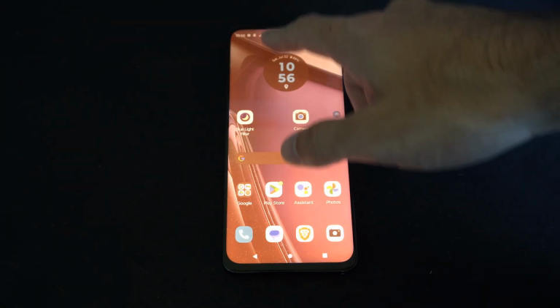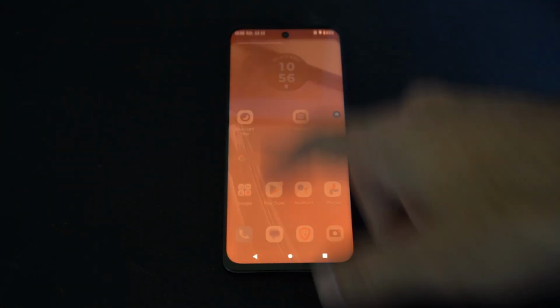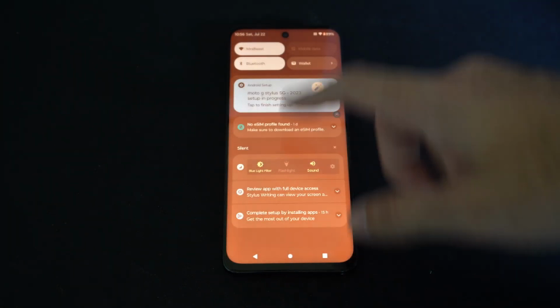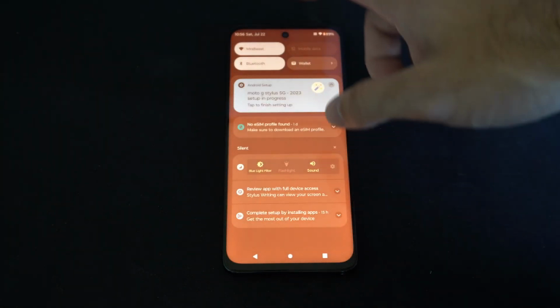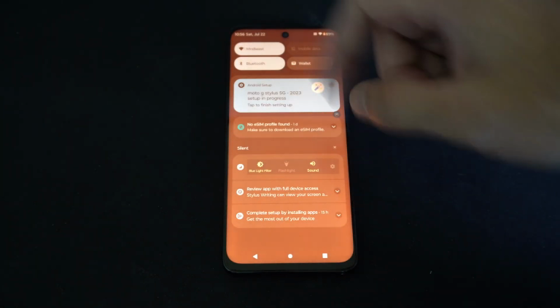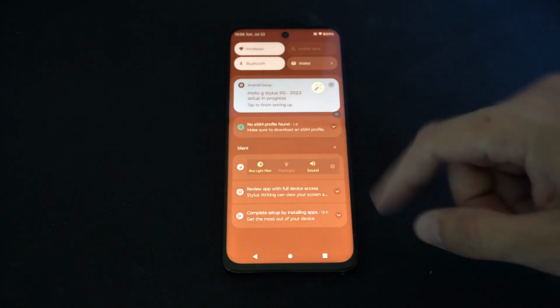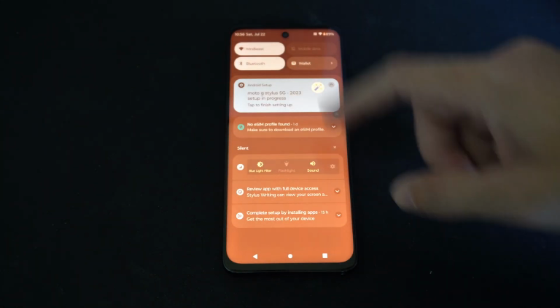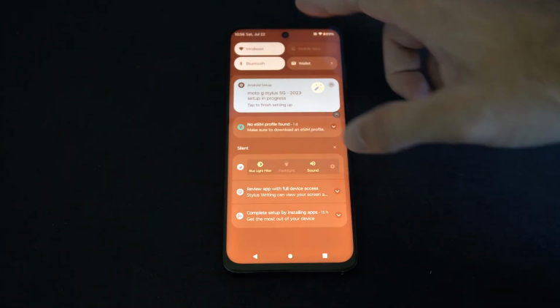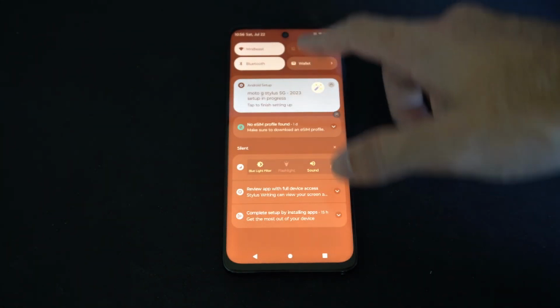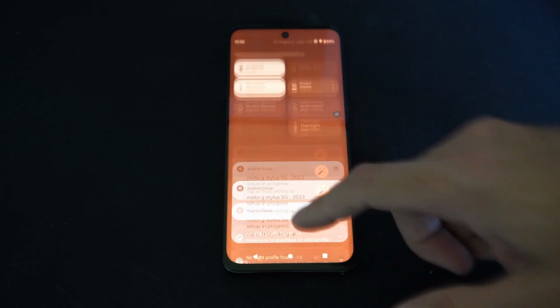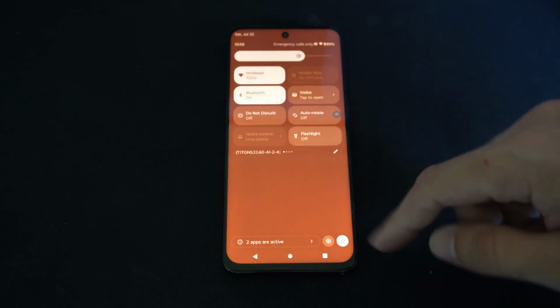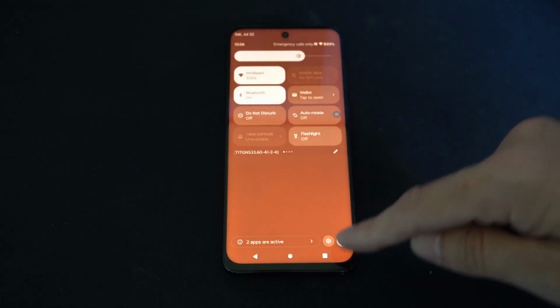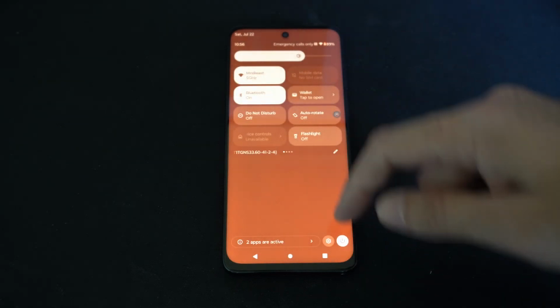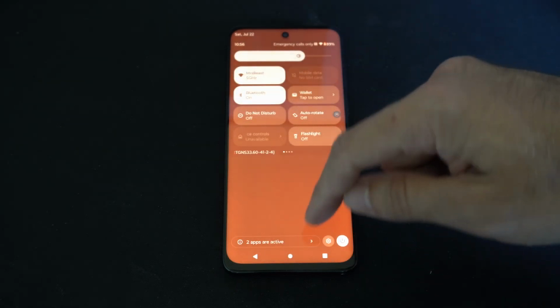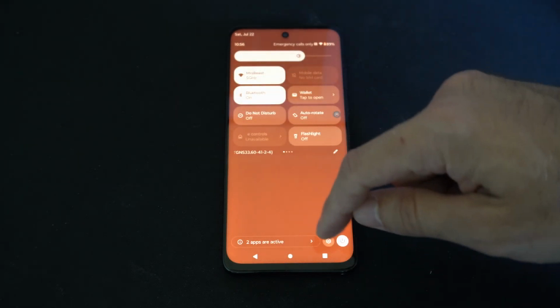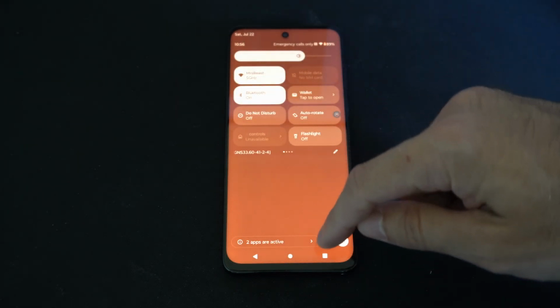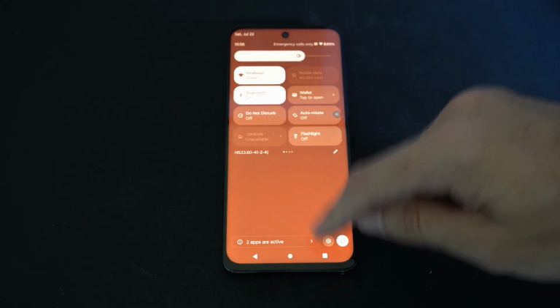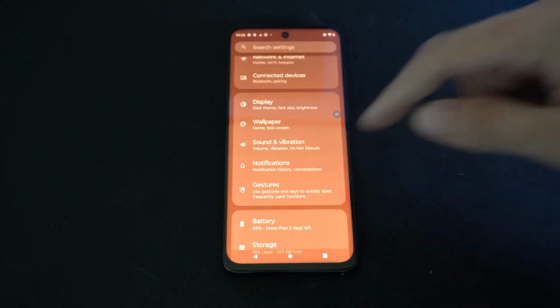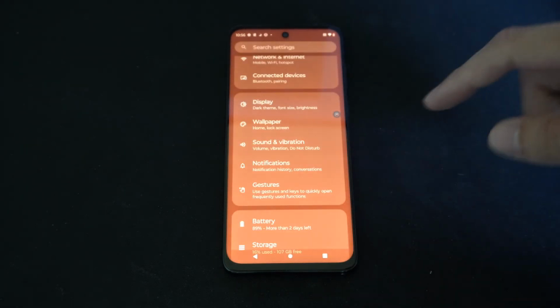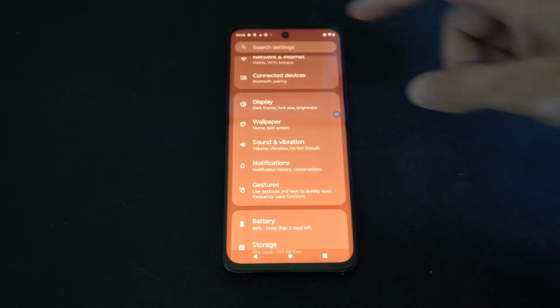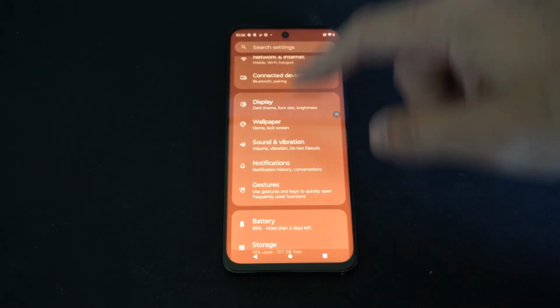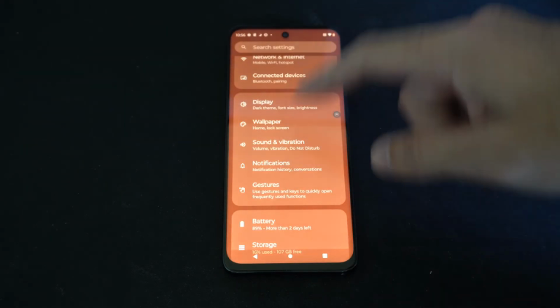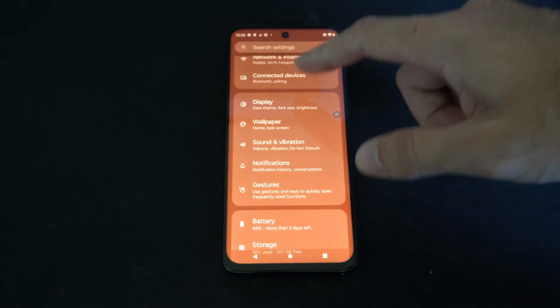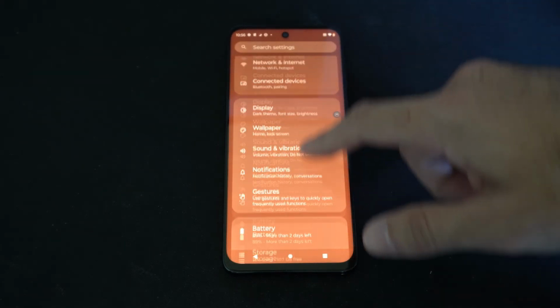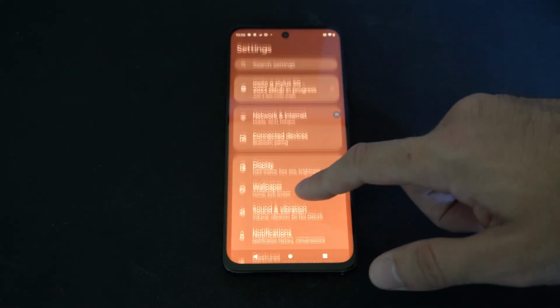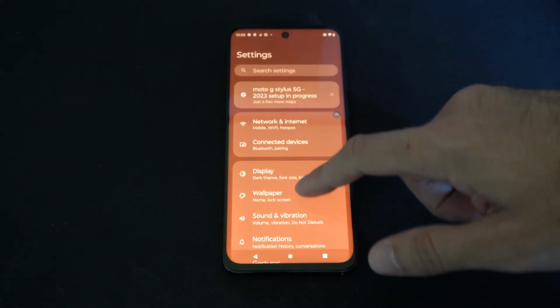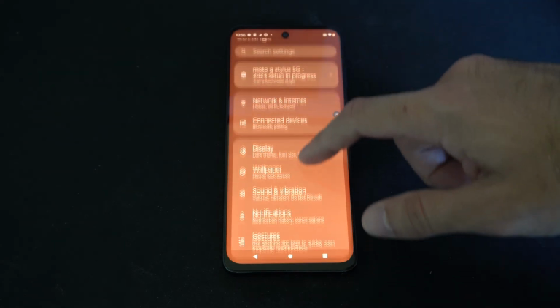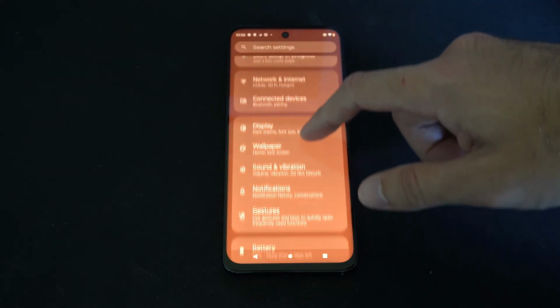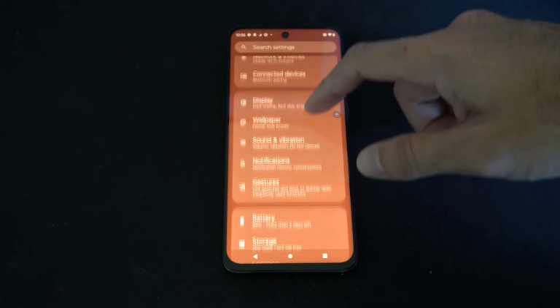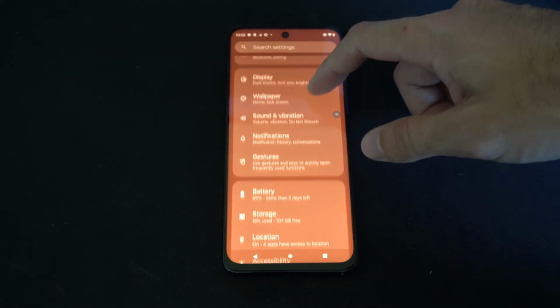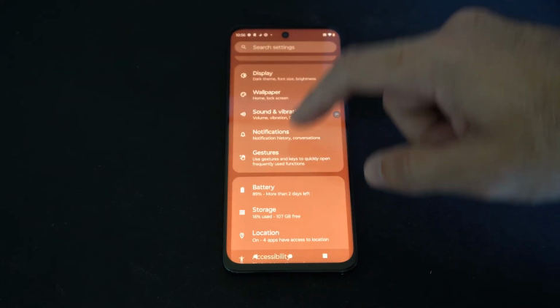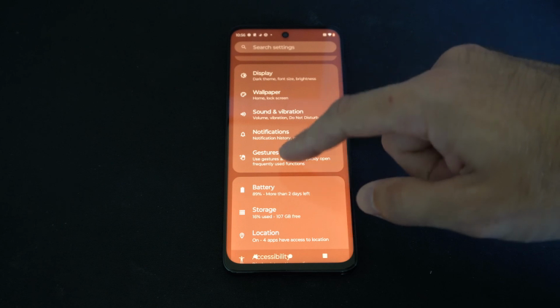I'm going to scroll down from the top and then locate Settings right here. Then what I want to do is go to Gestures.